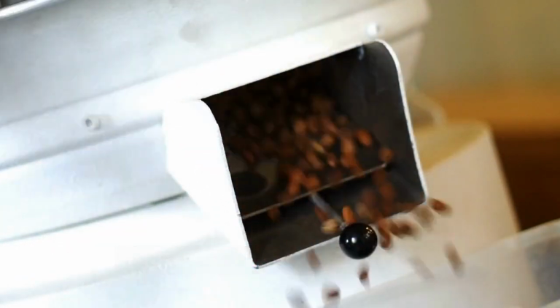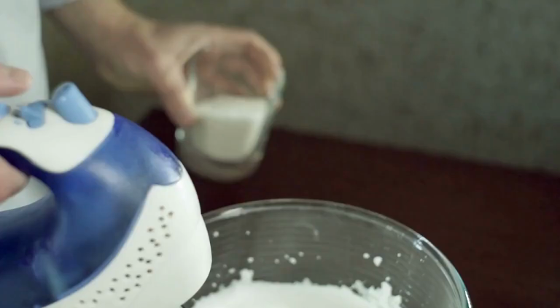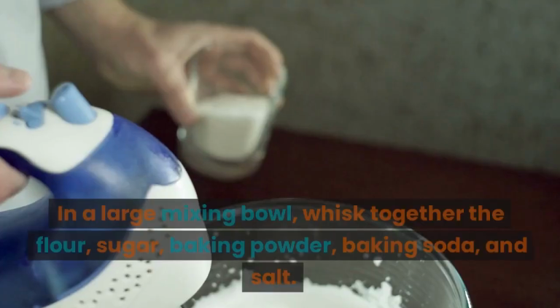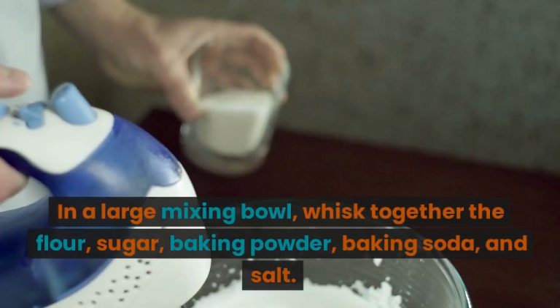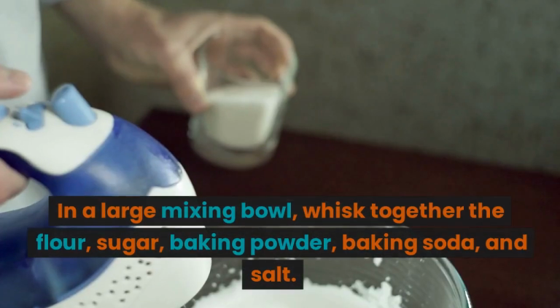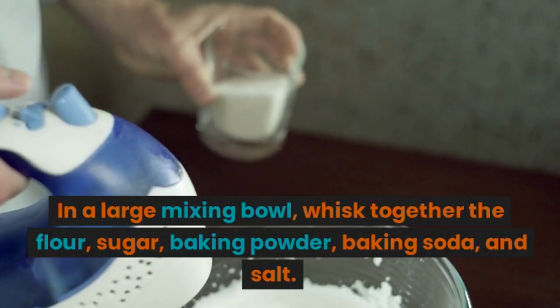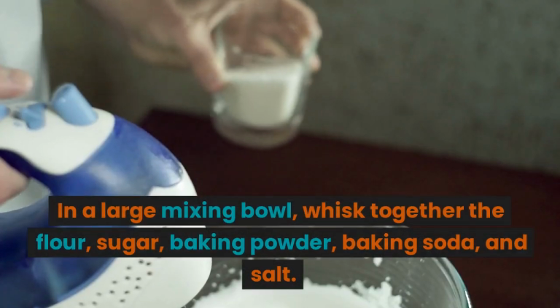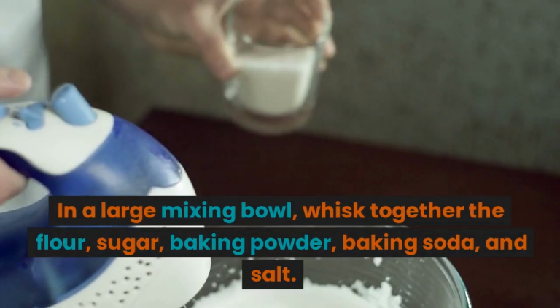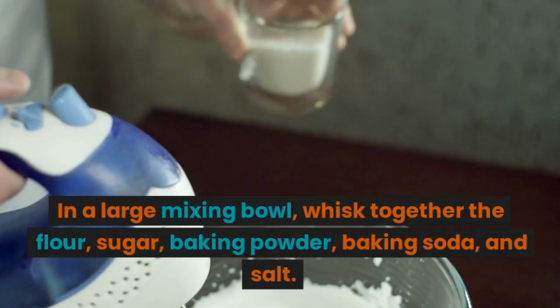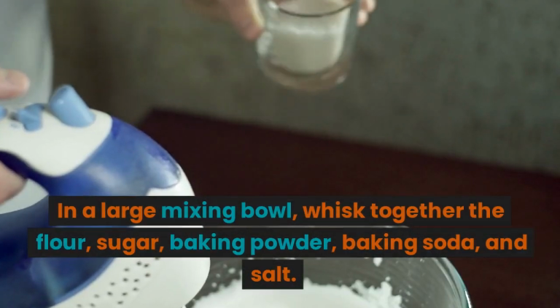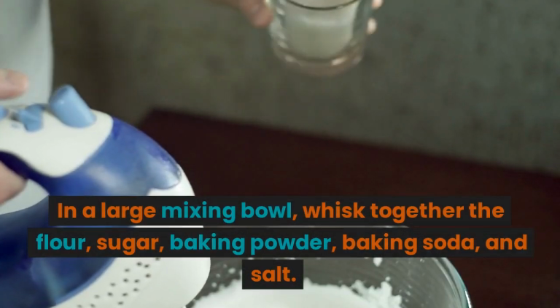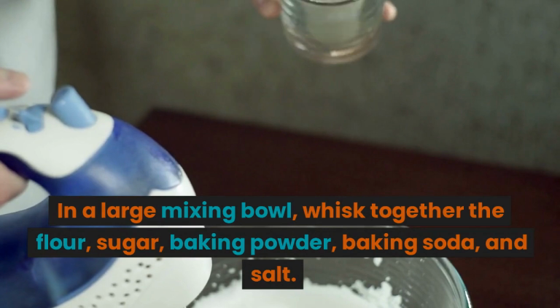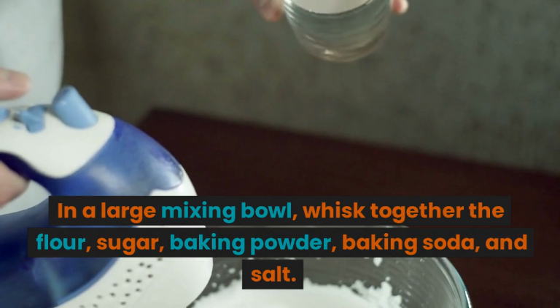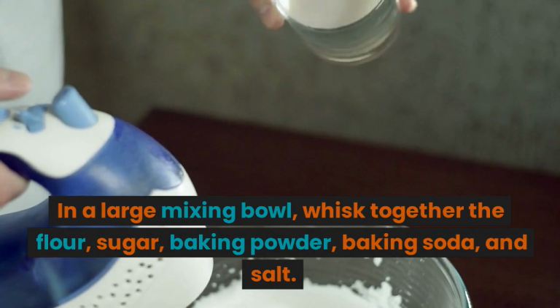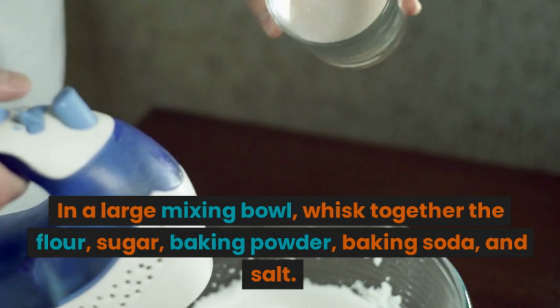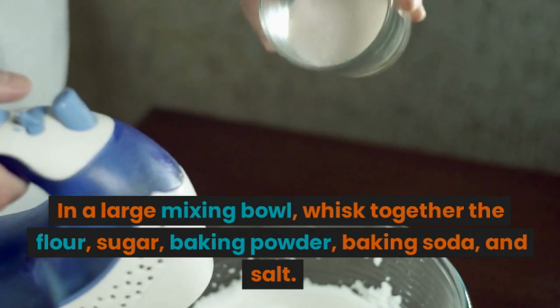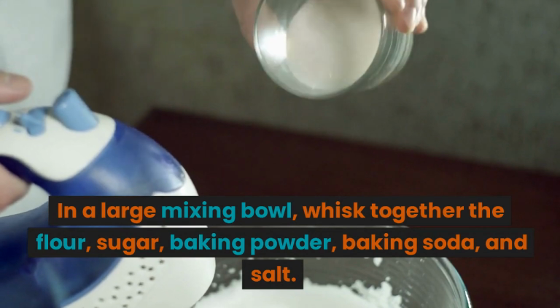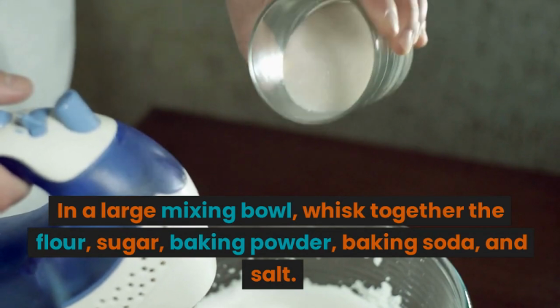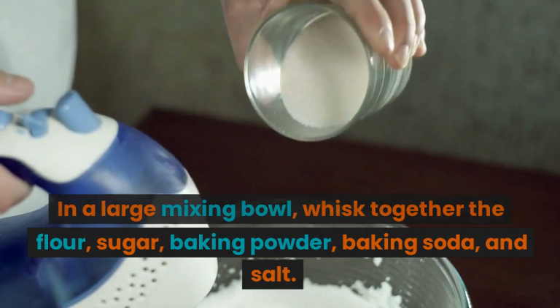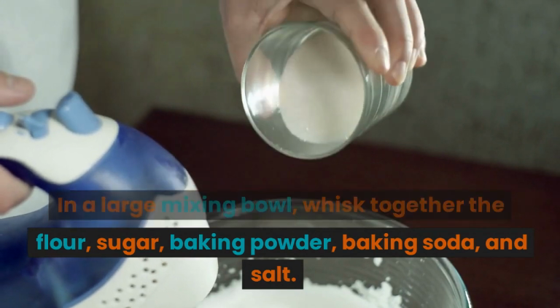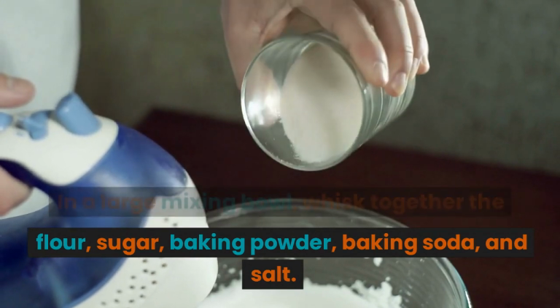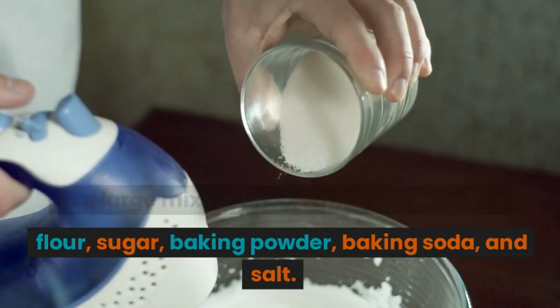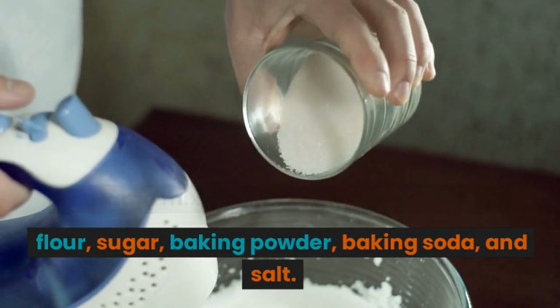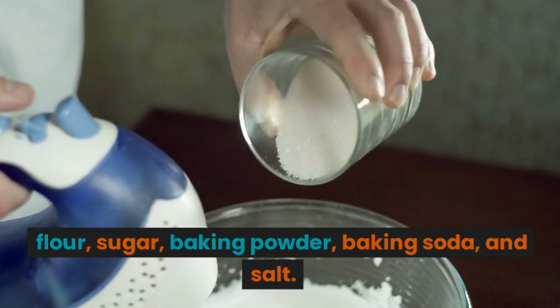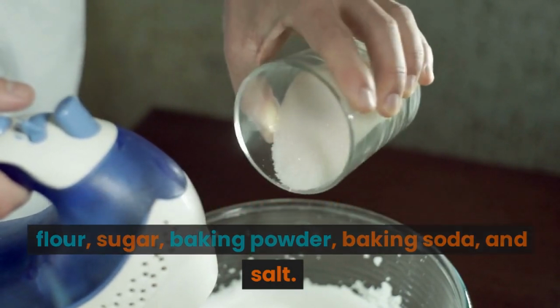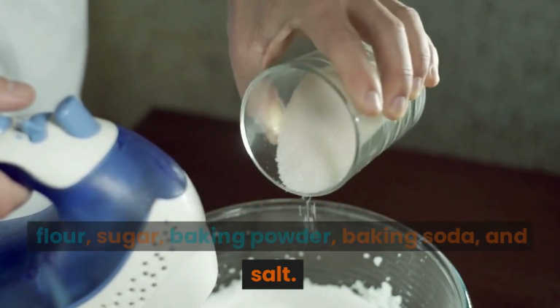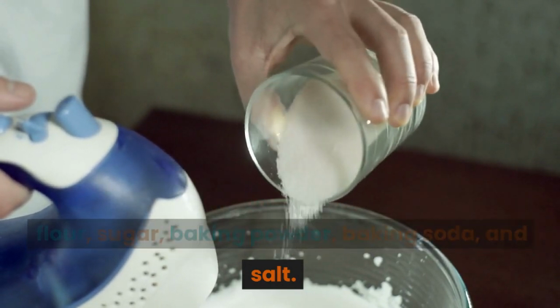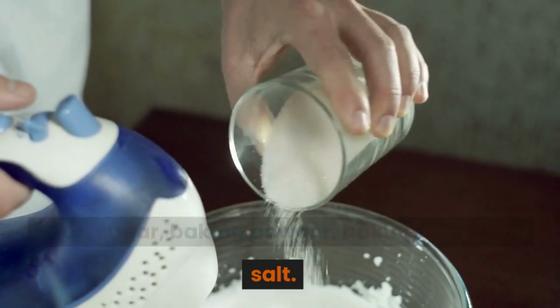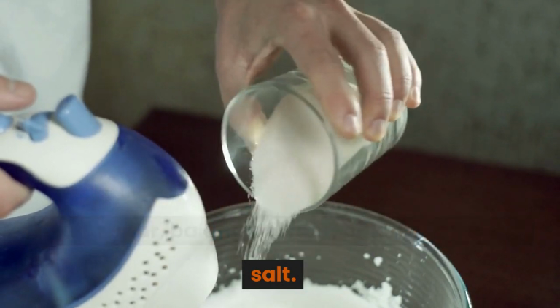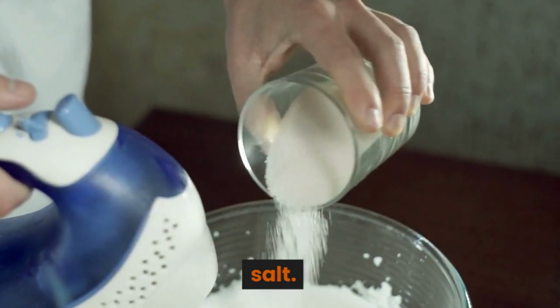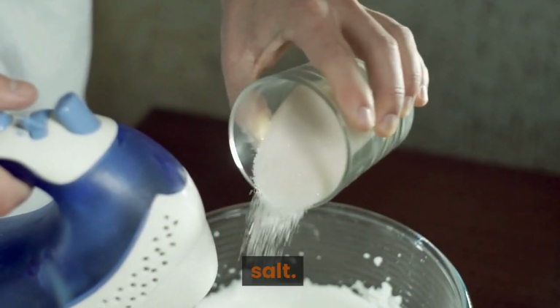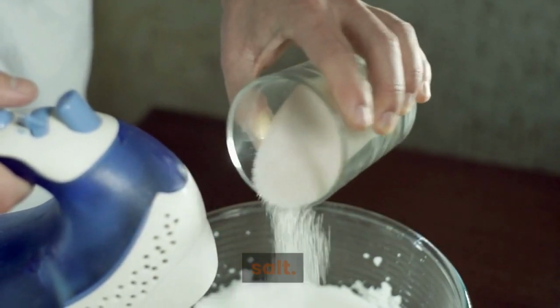In a large mixing bowl, whisk together the flour, sugar, baking powder, baking soda, and salt.